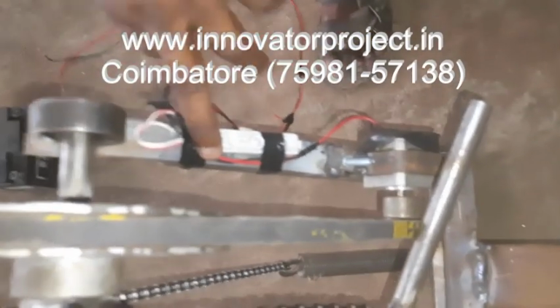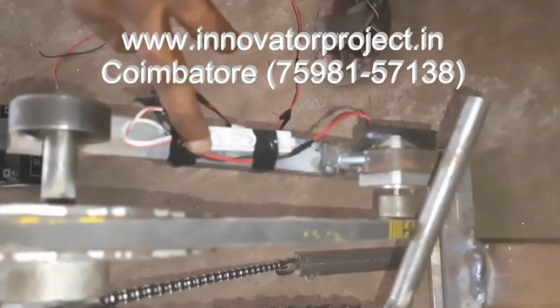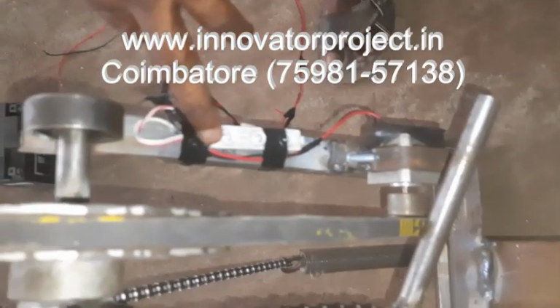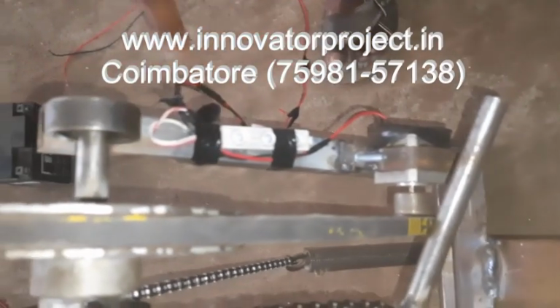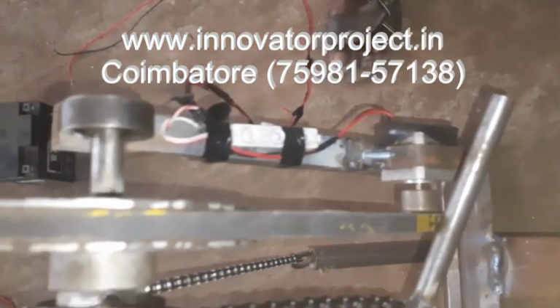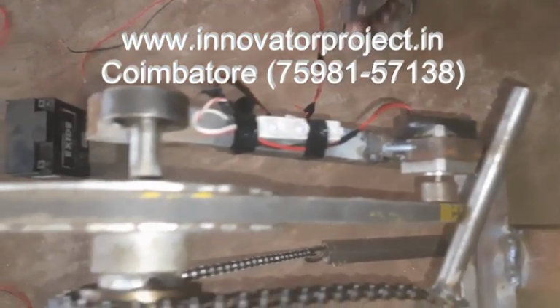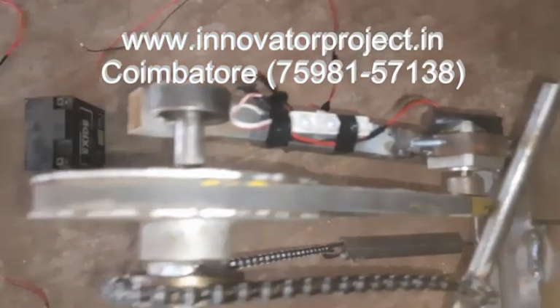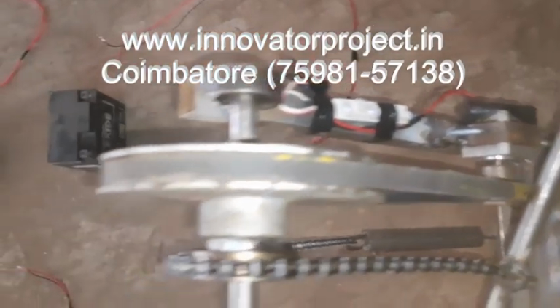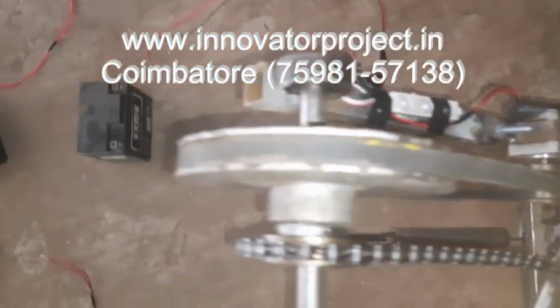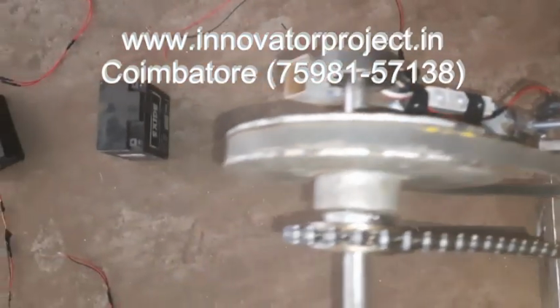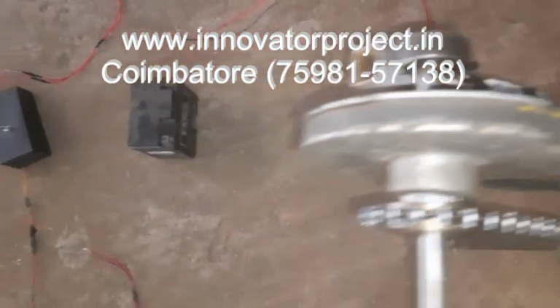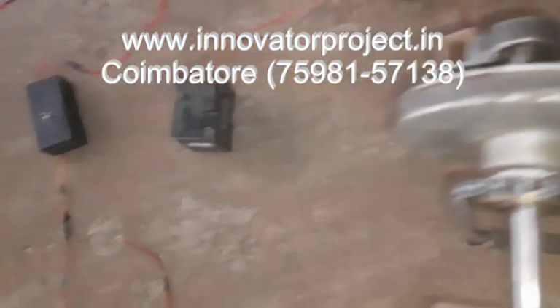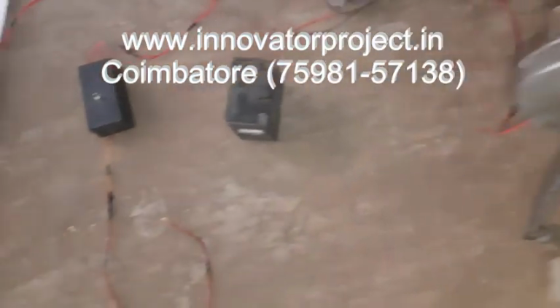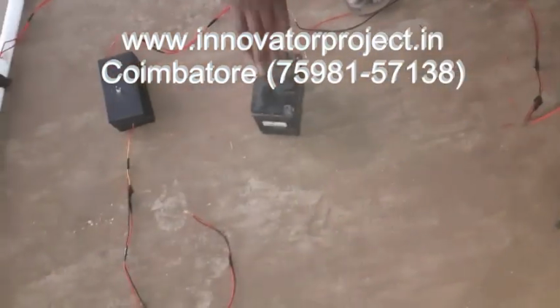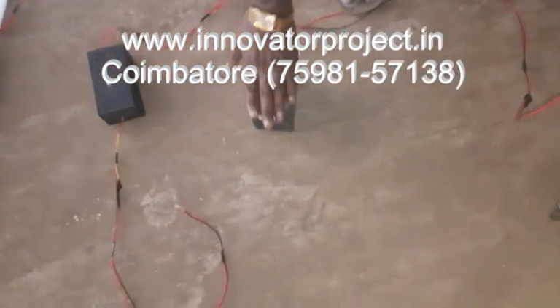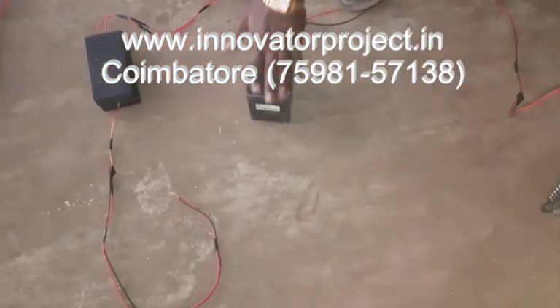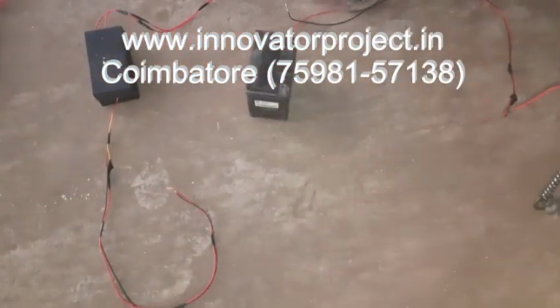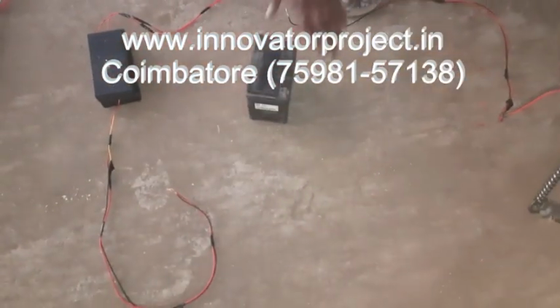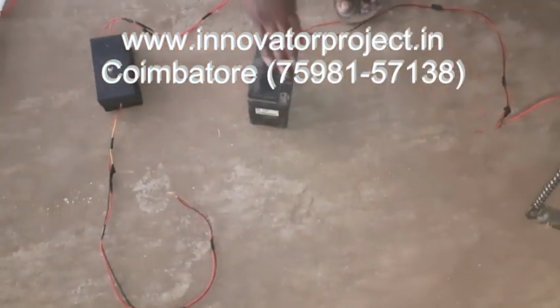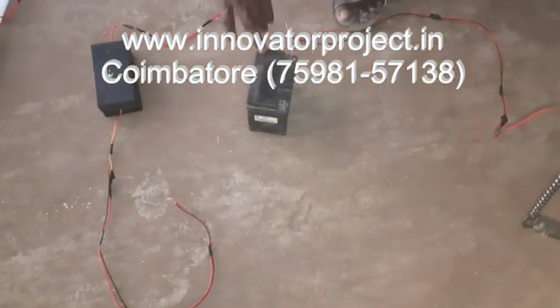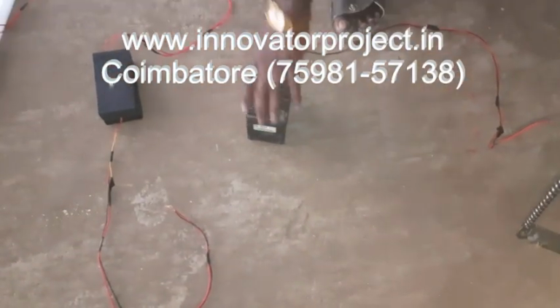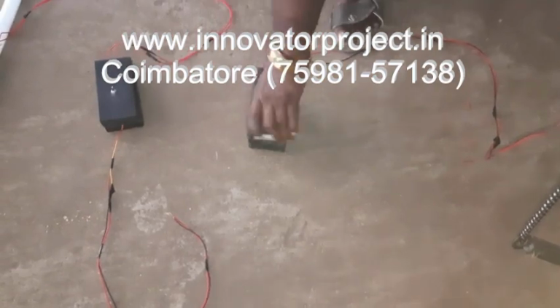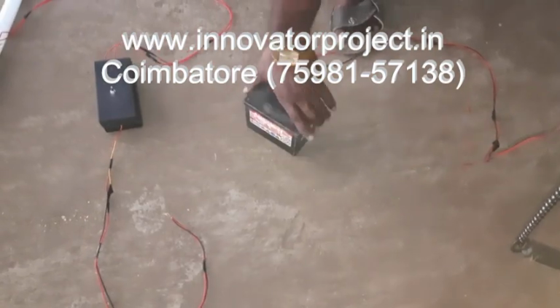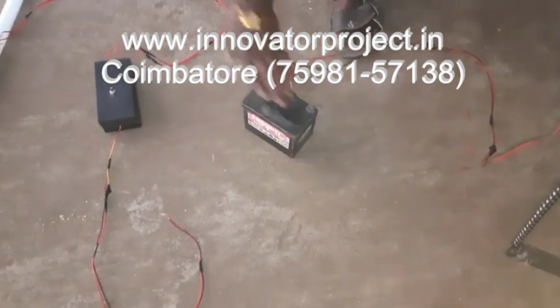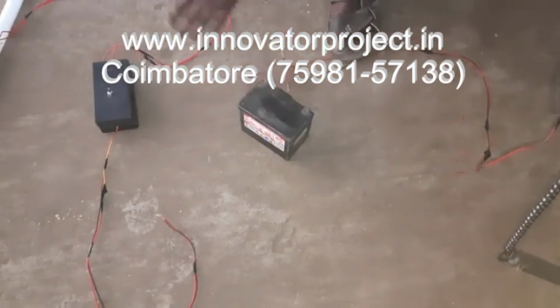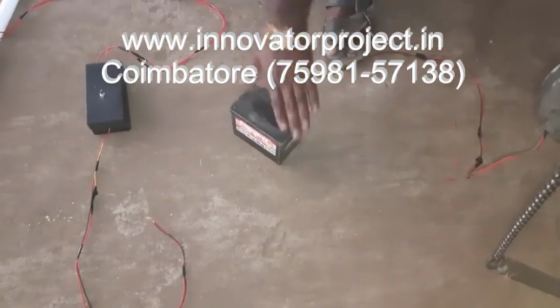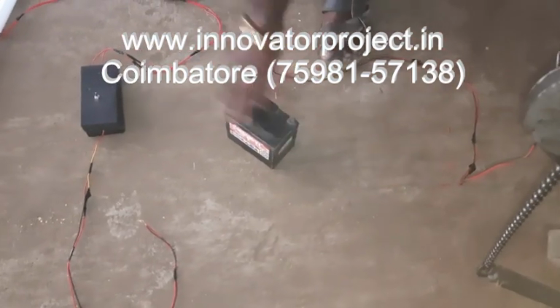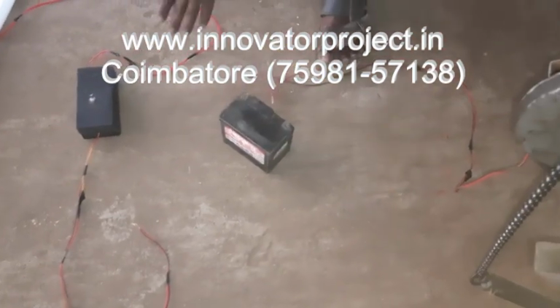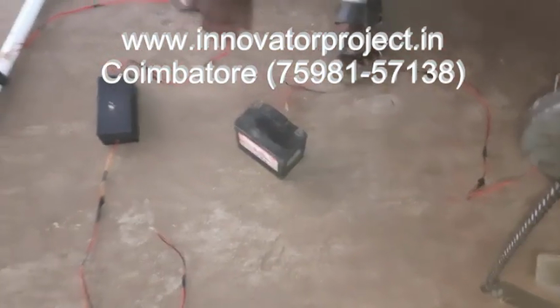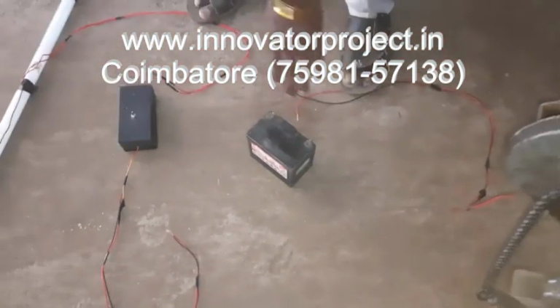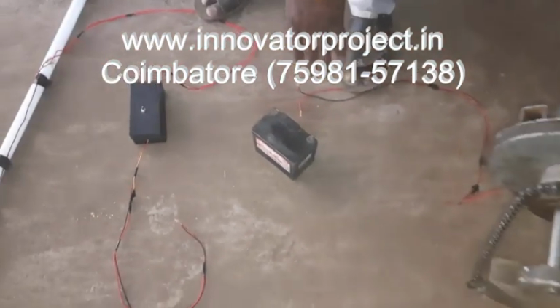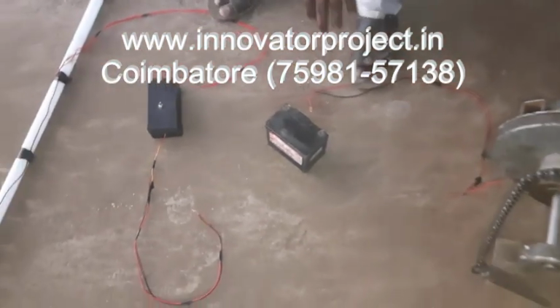This is the LED light. This is the battery — 12 volt, 6 volt battery, 2 volt battery, lithium battery.